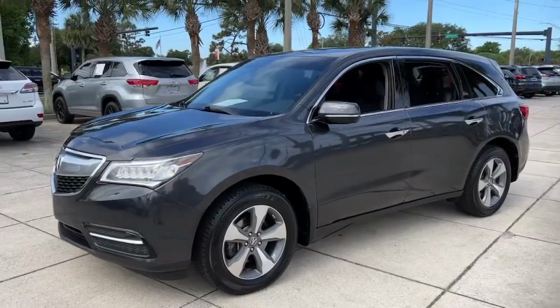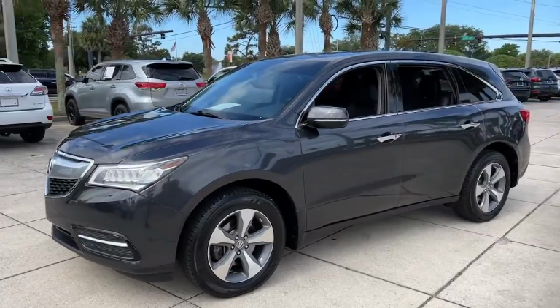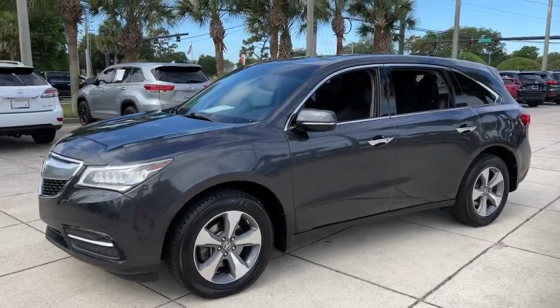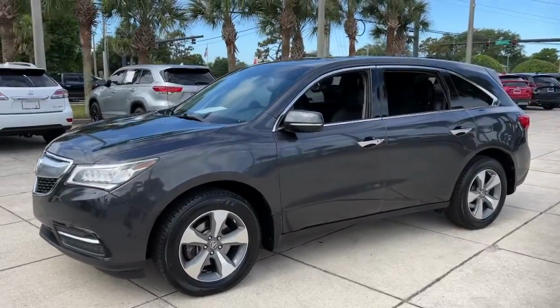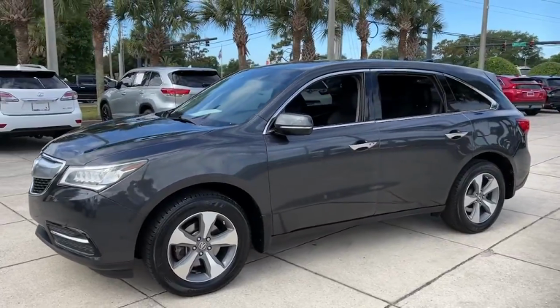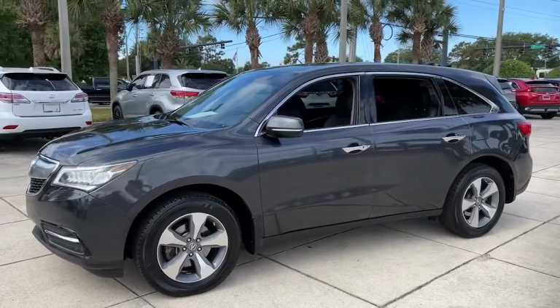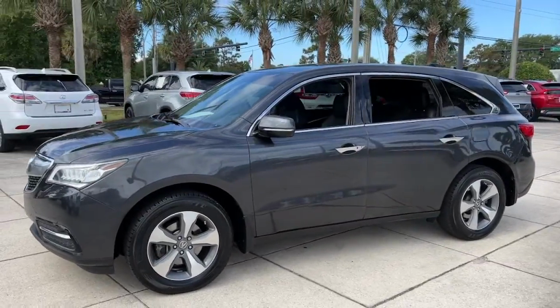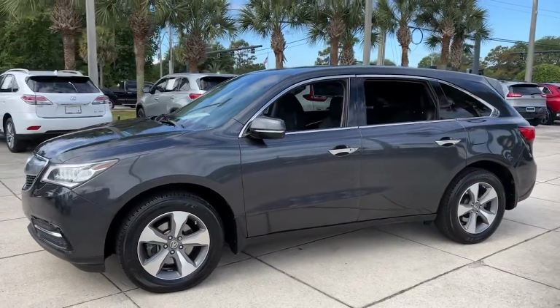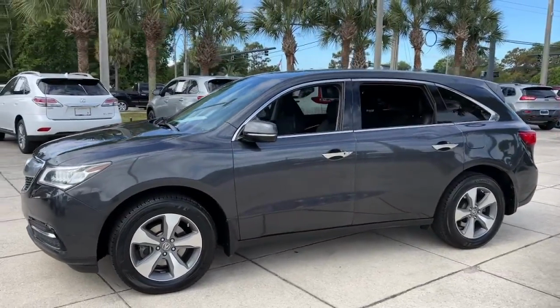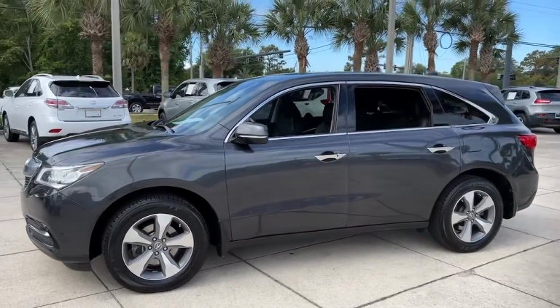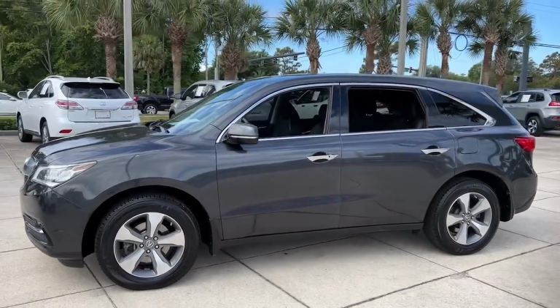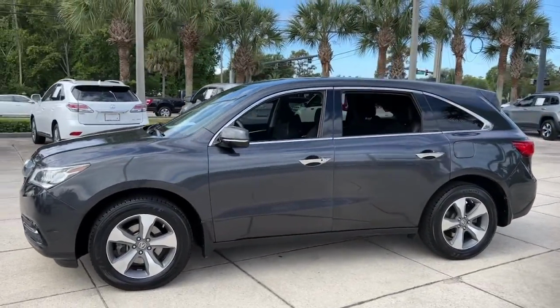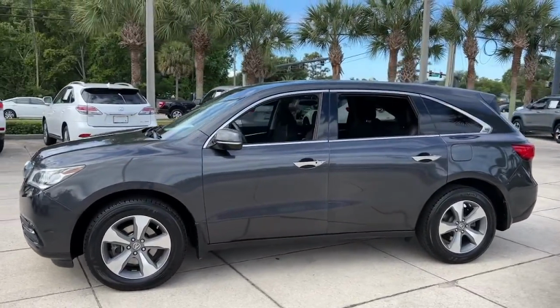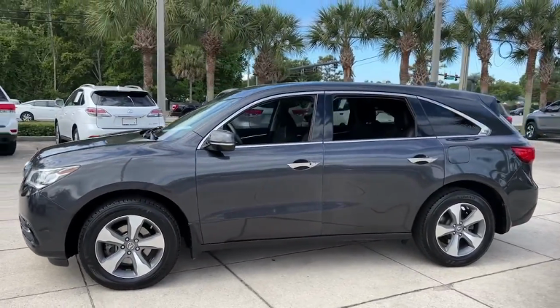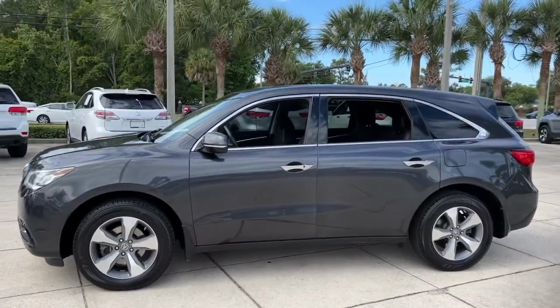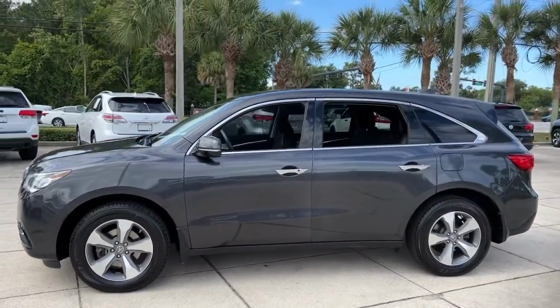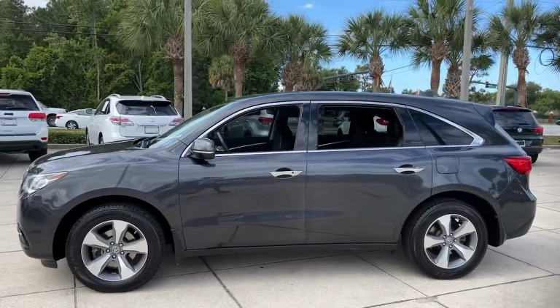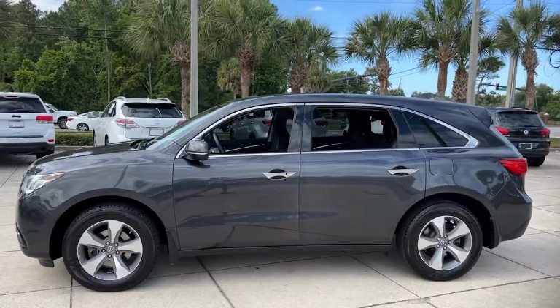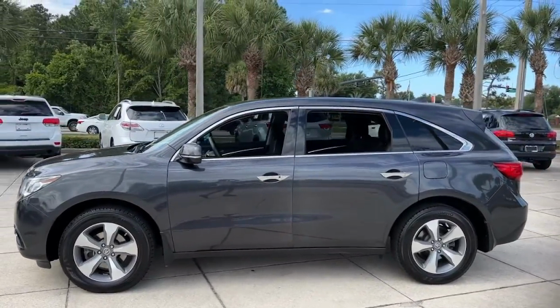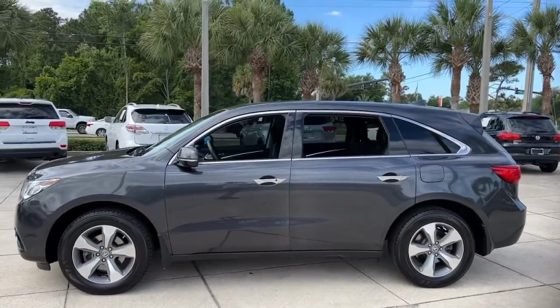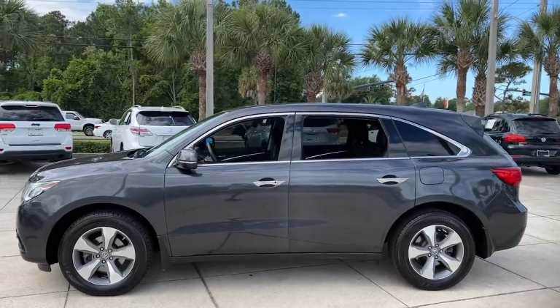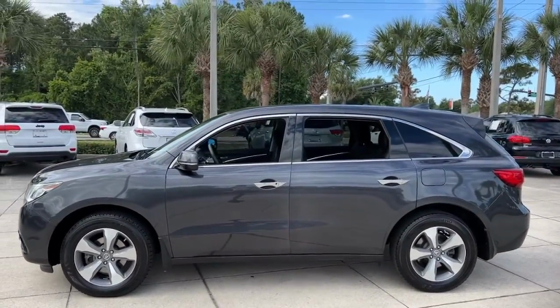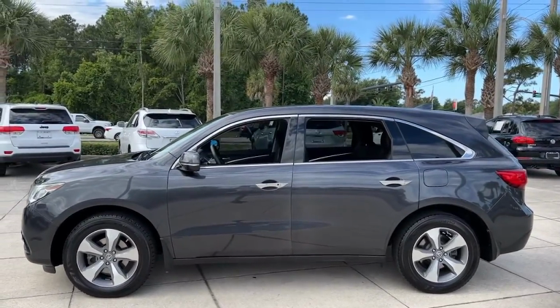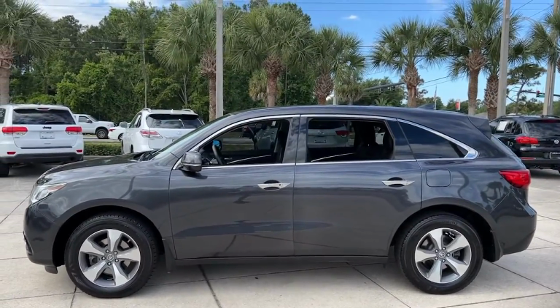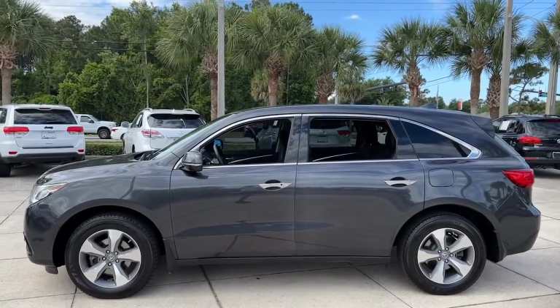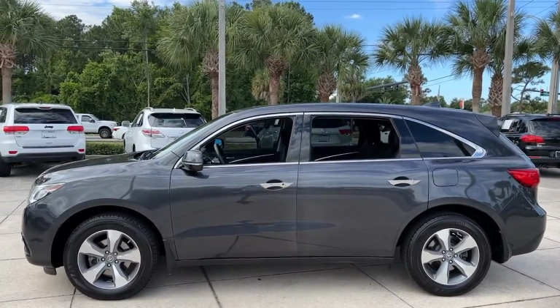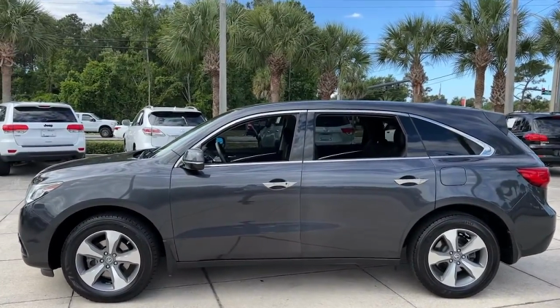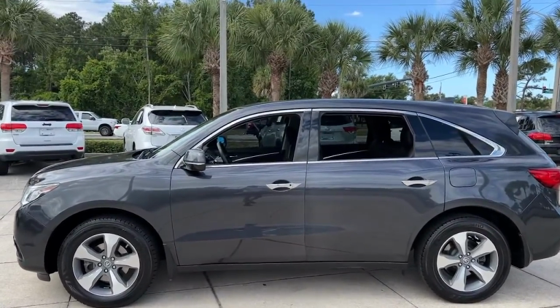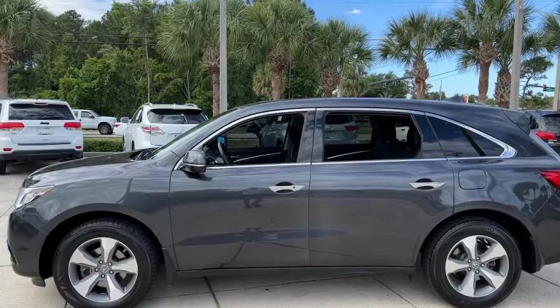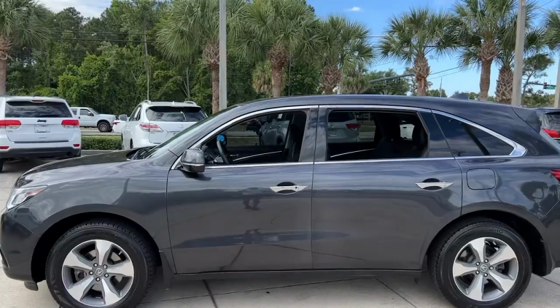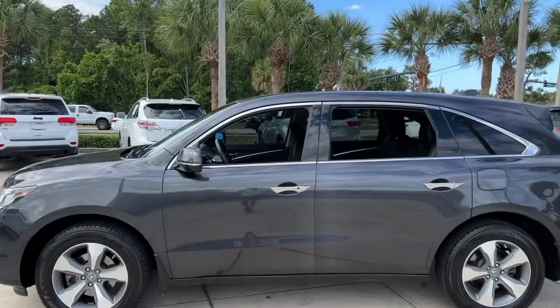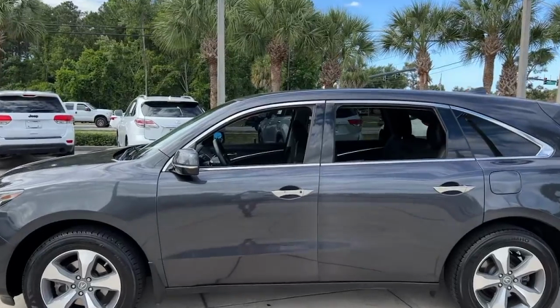Luxurious, spacious, and powerful, the MDX is designed to meet the demands of your life in style.